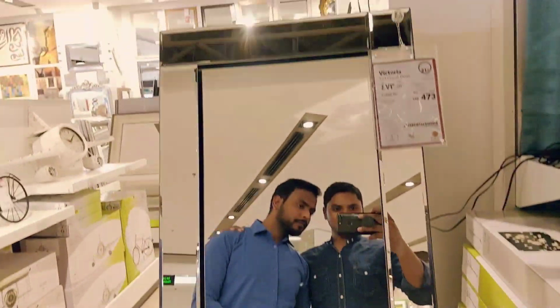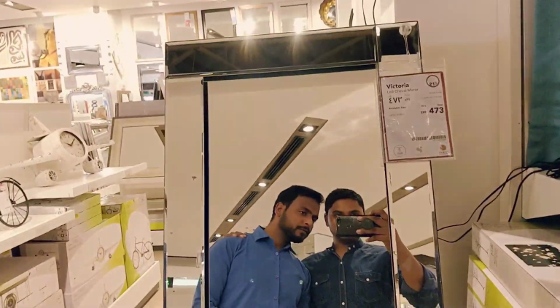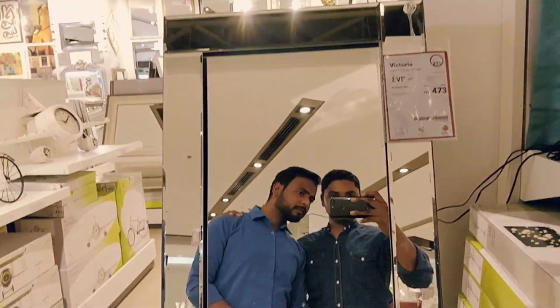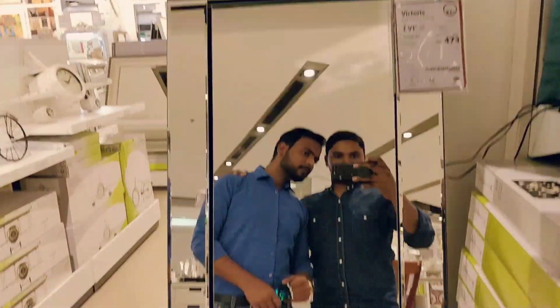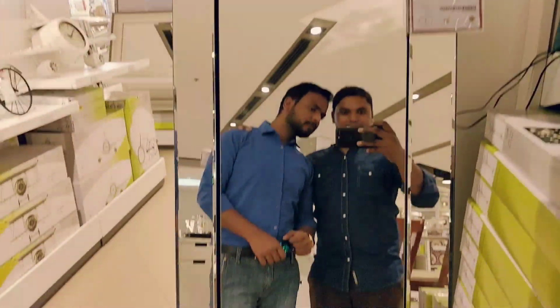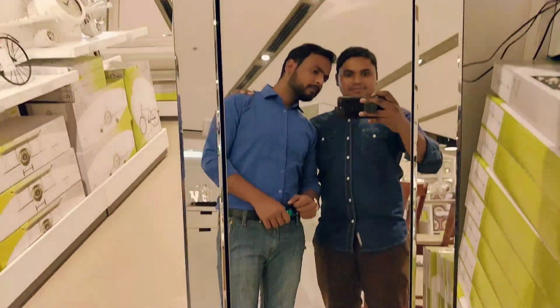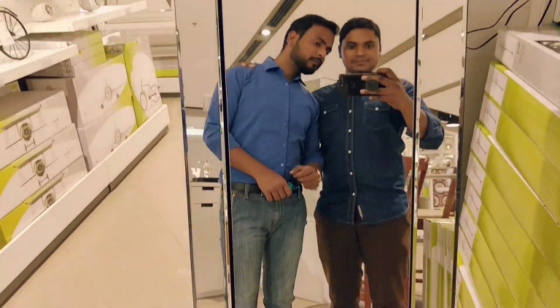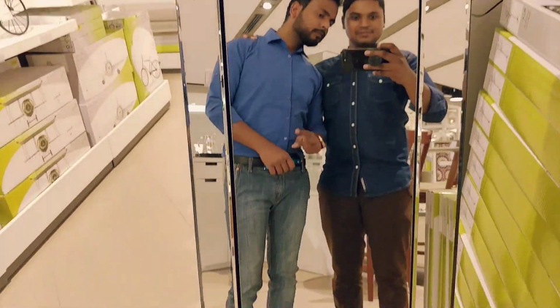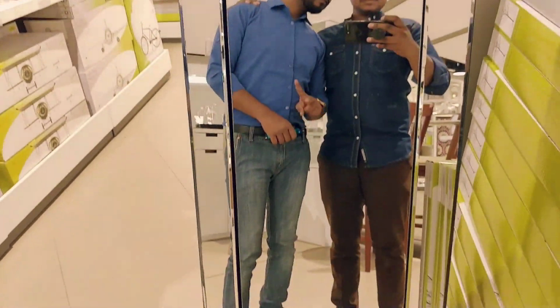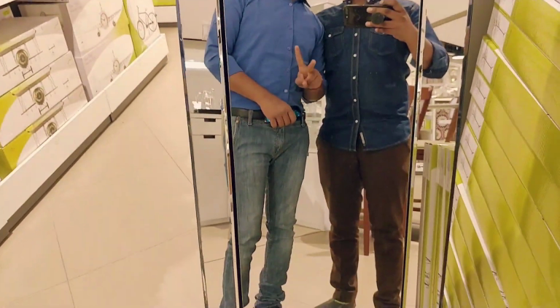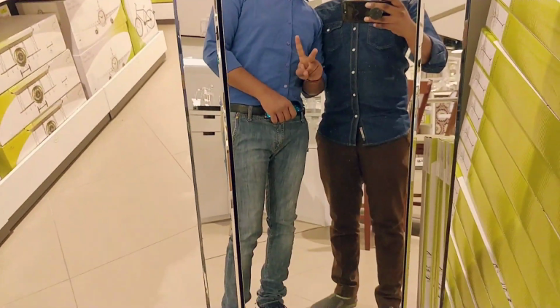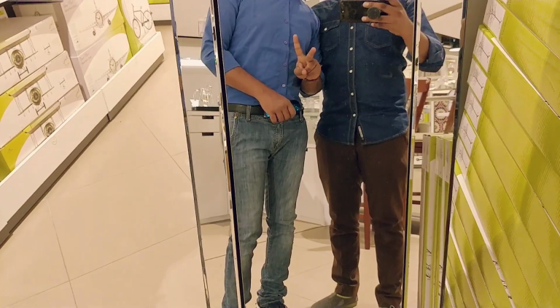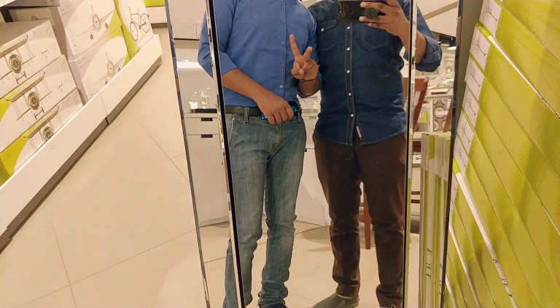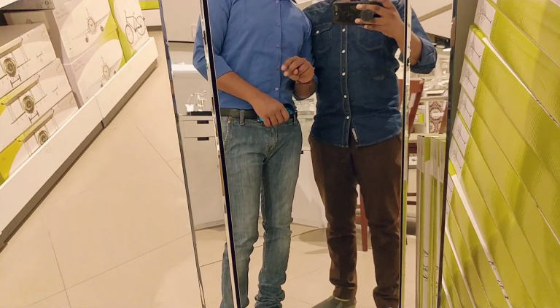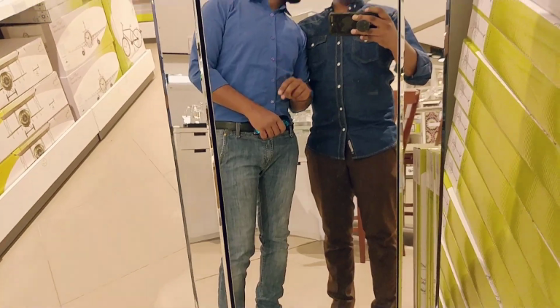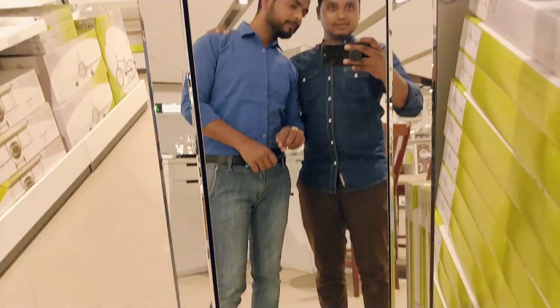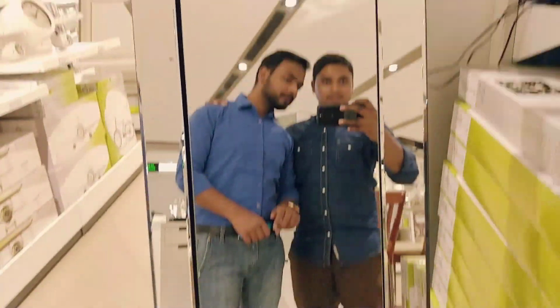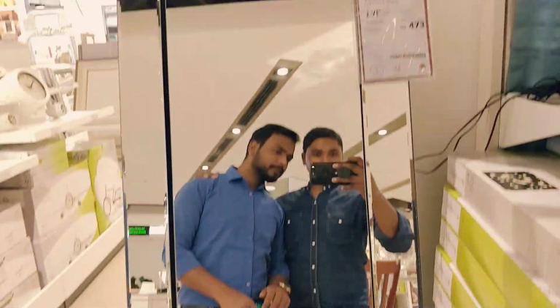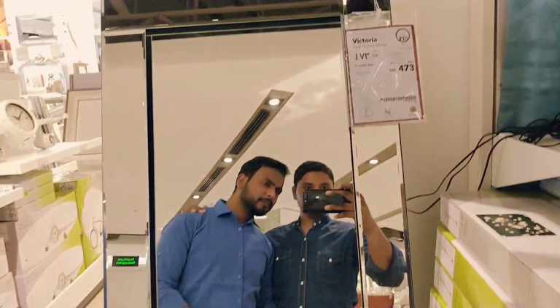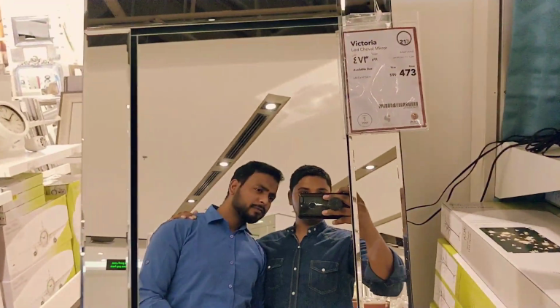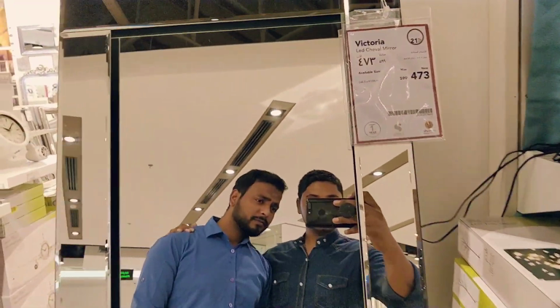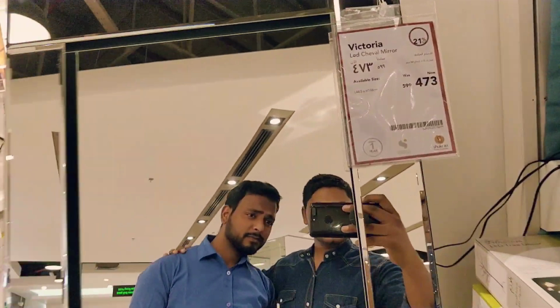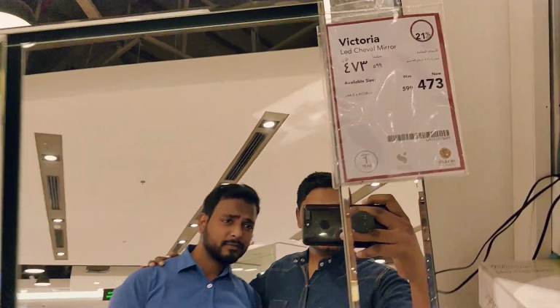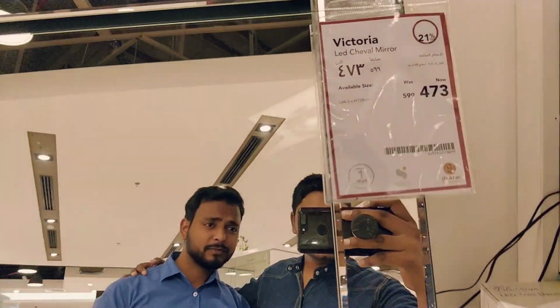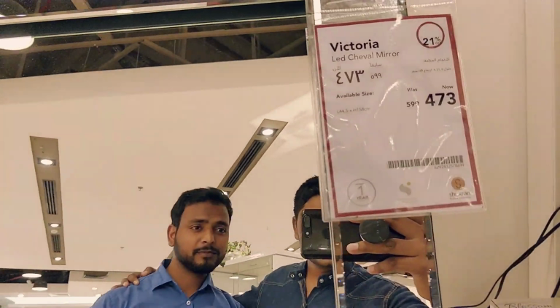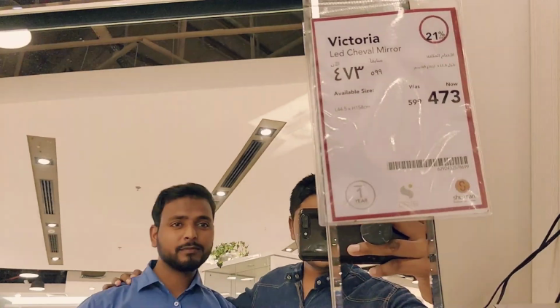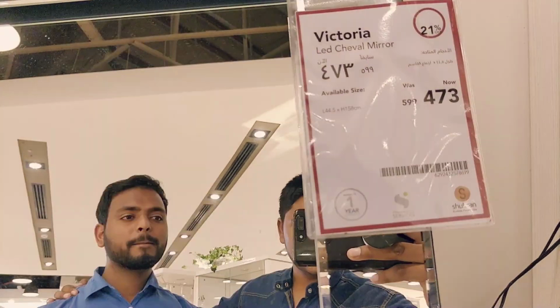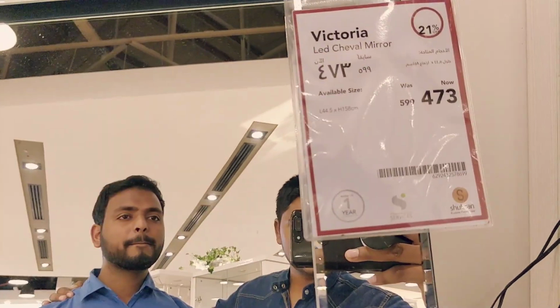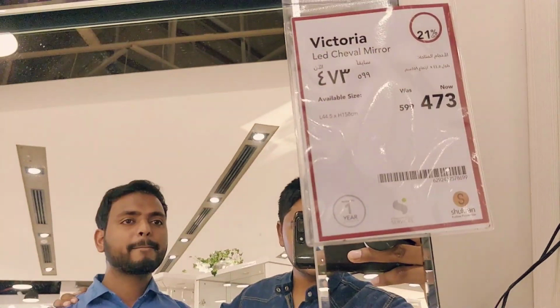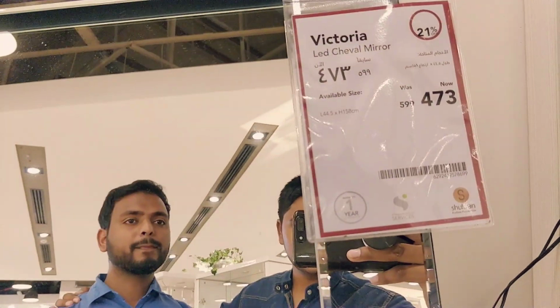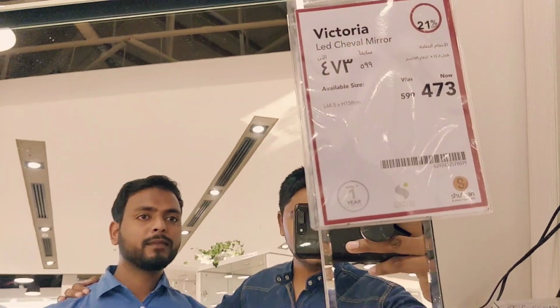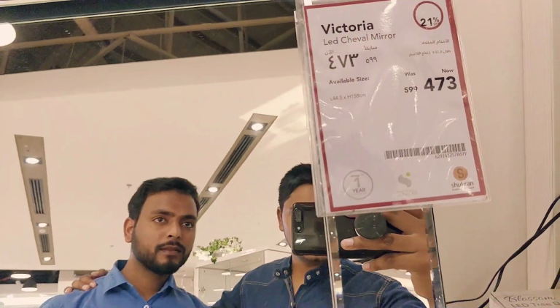This is the size of the item. It is 470 riyal.